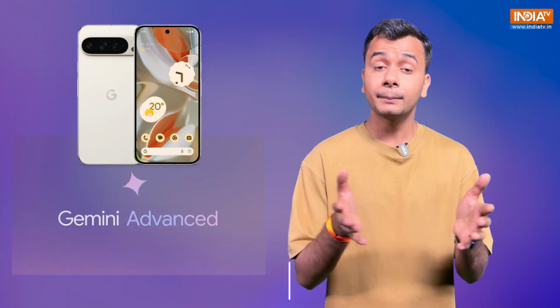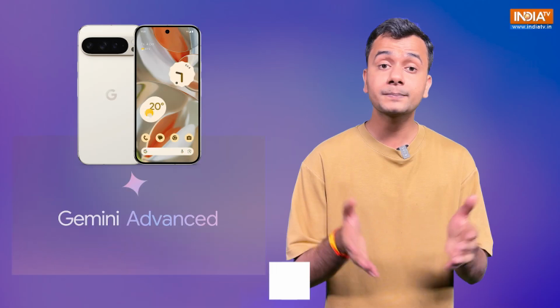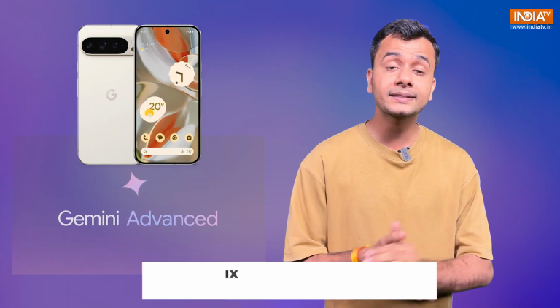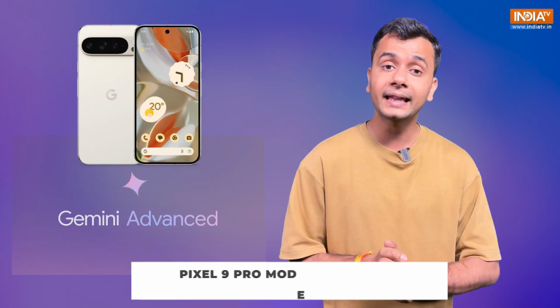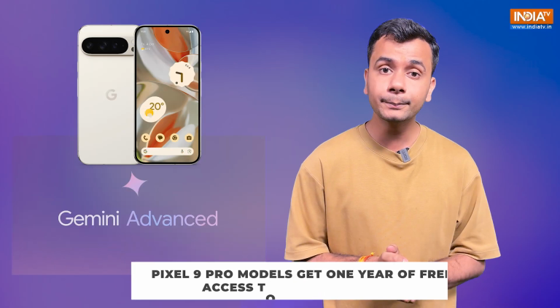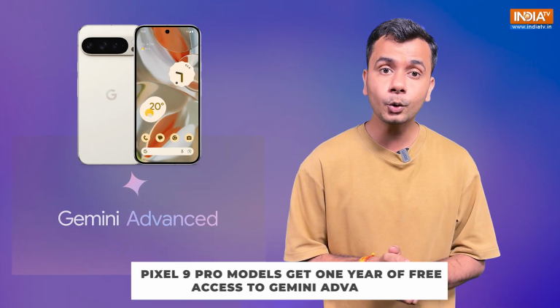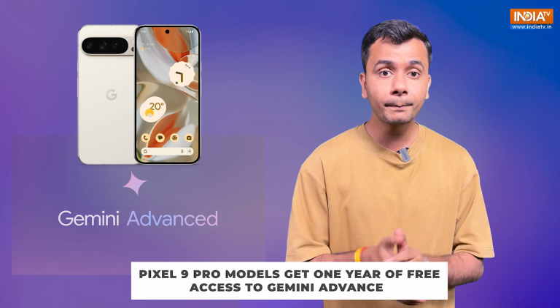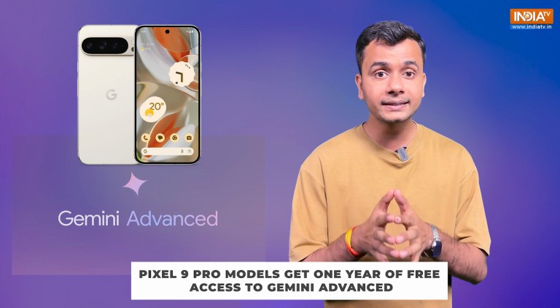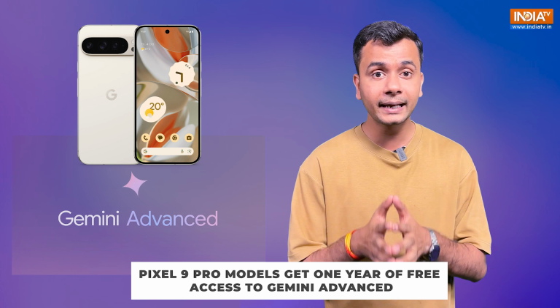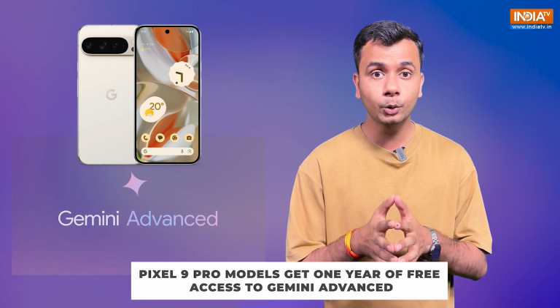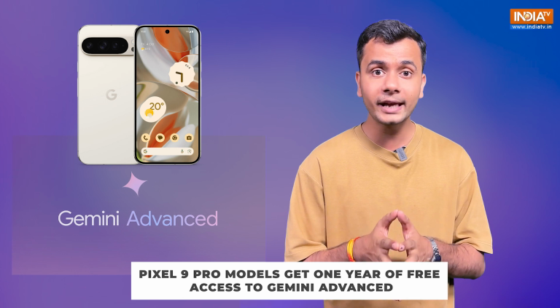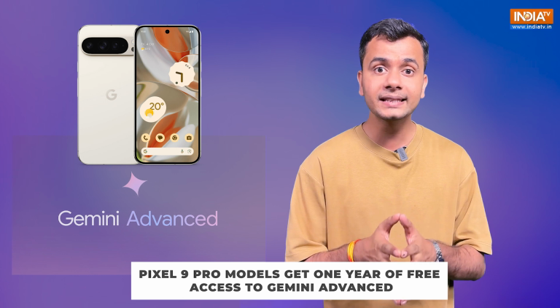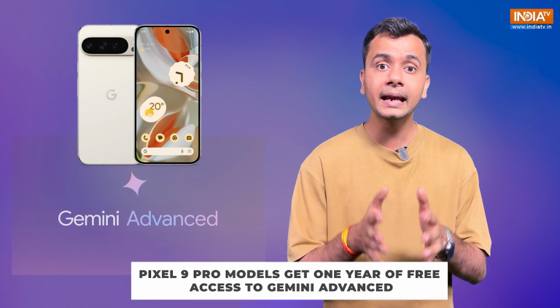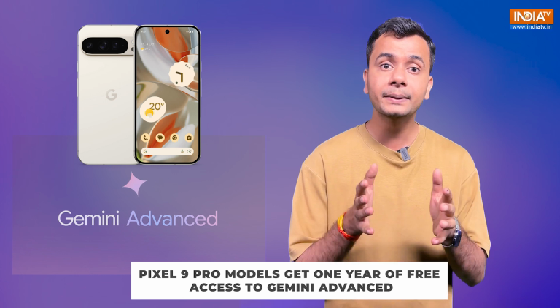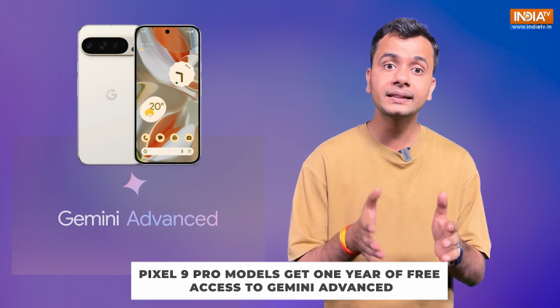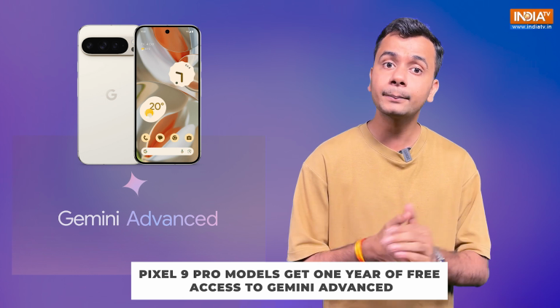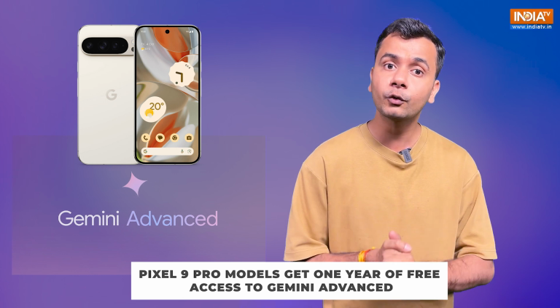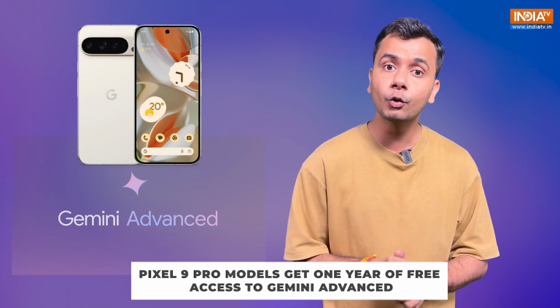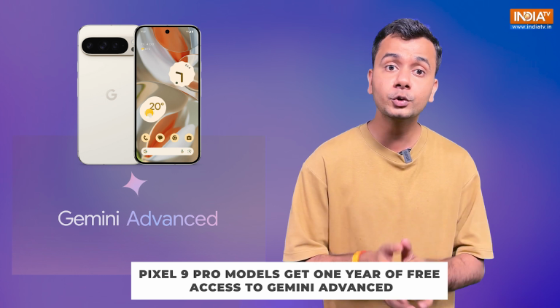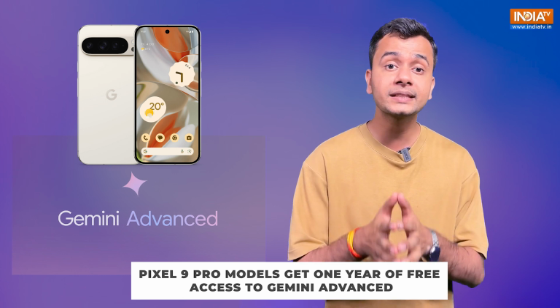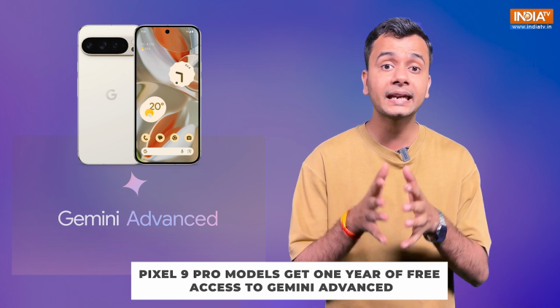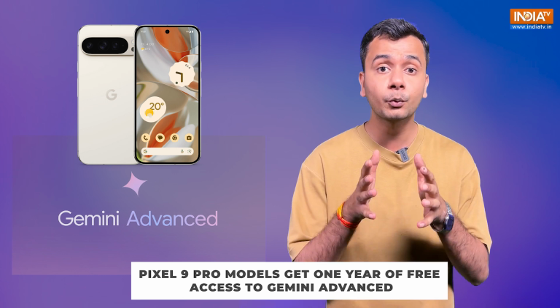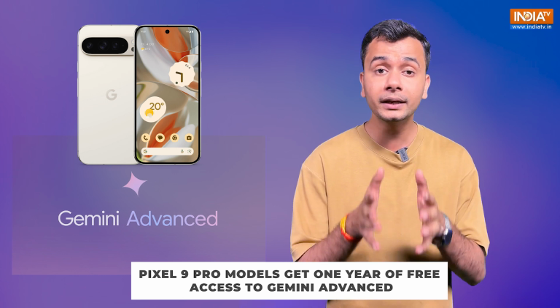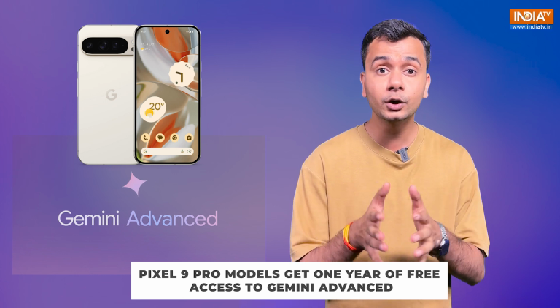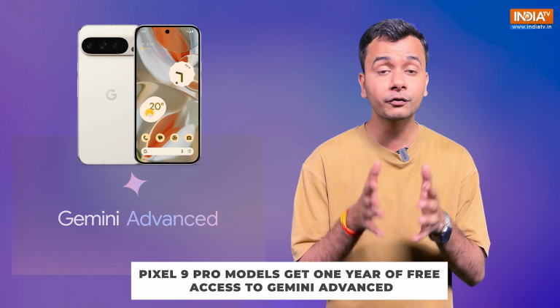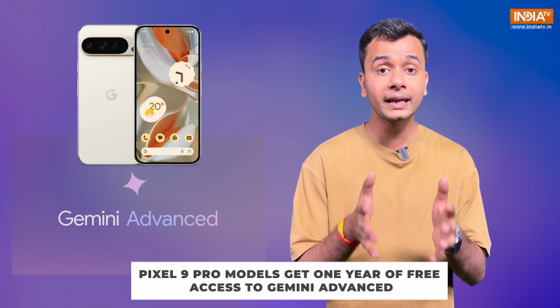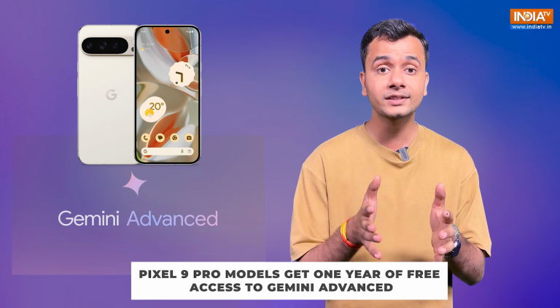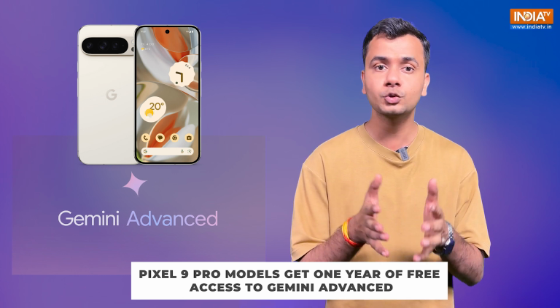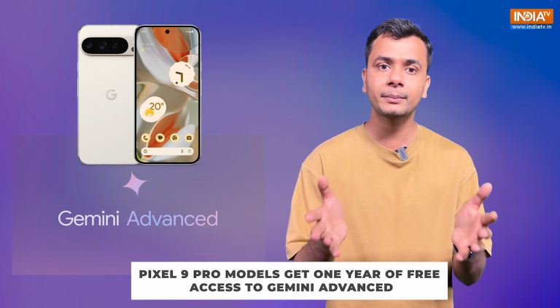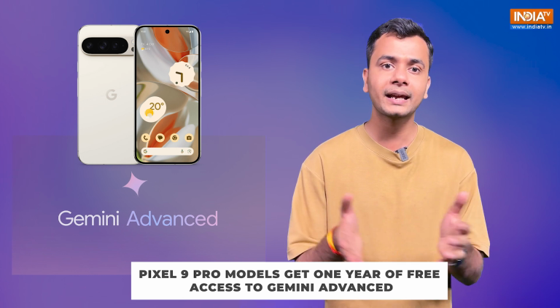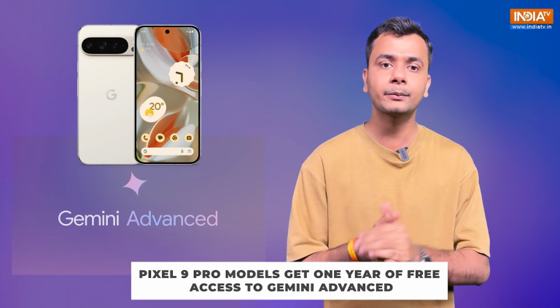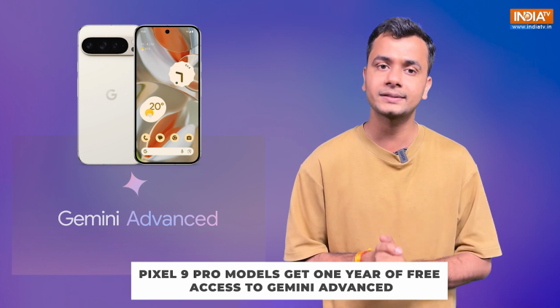Plus, Pixel 9 Pro, Pixel 9 Pro XL, and Pixel 9 Pro Fold users get one year of free access to Gemini Advanced.